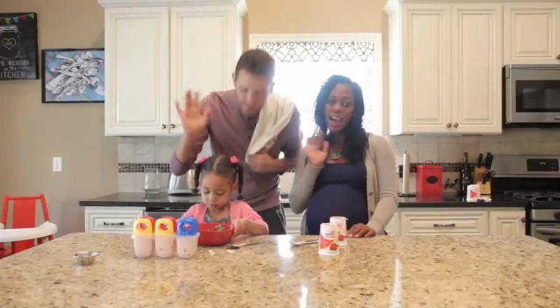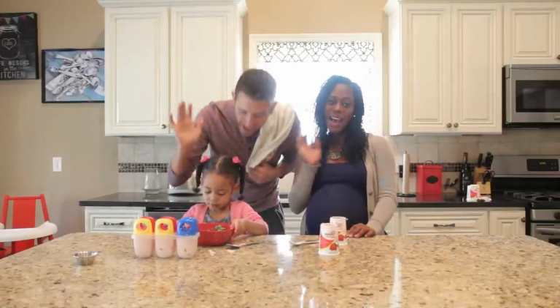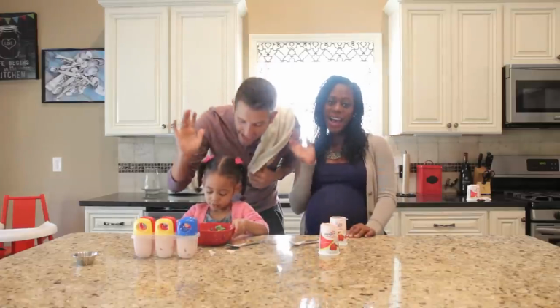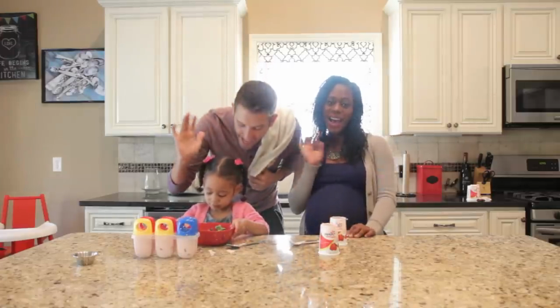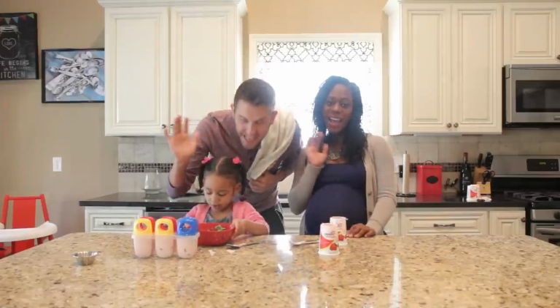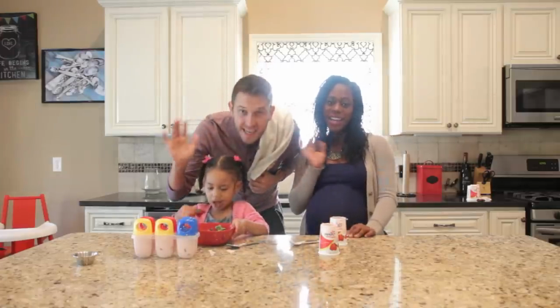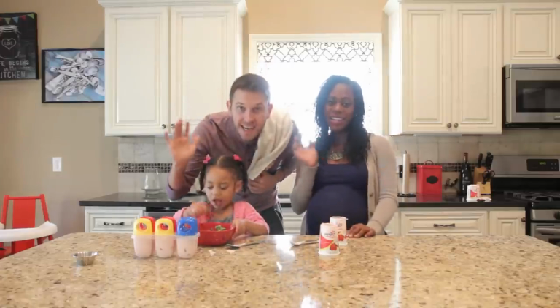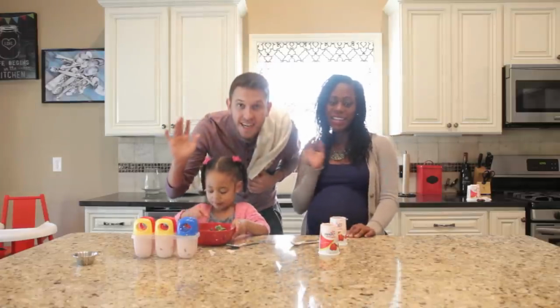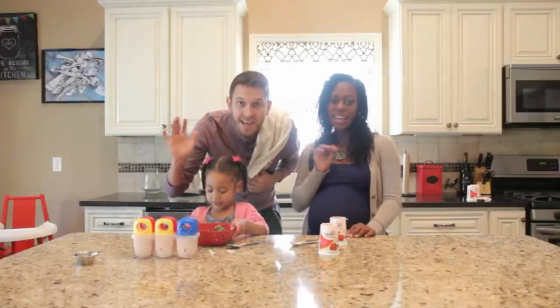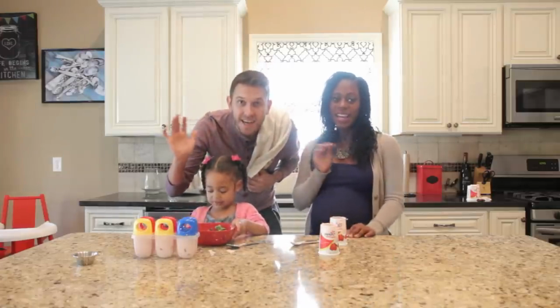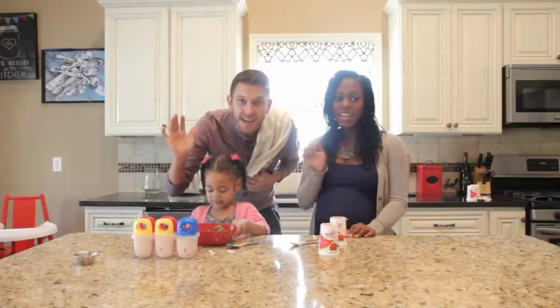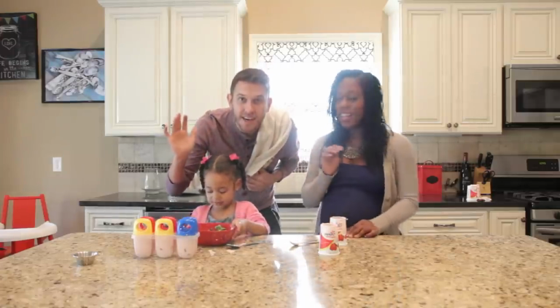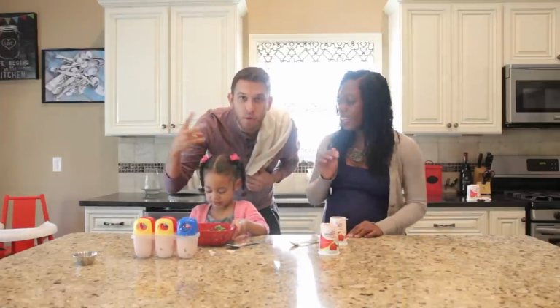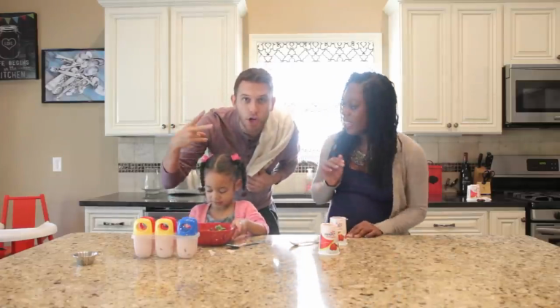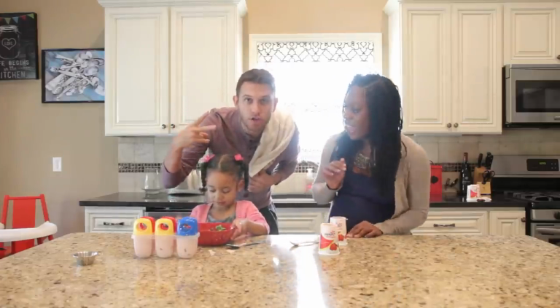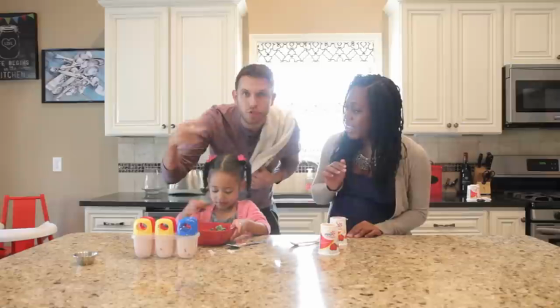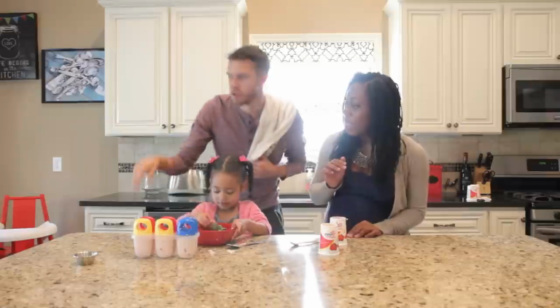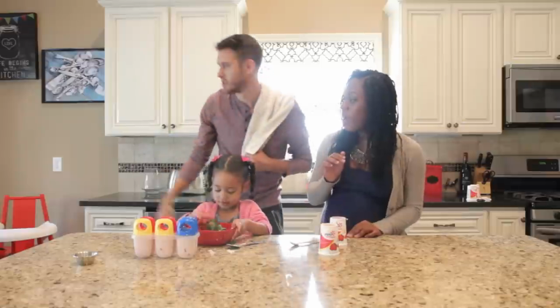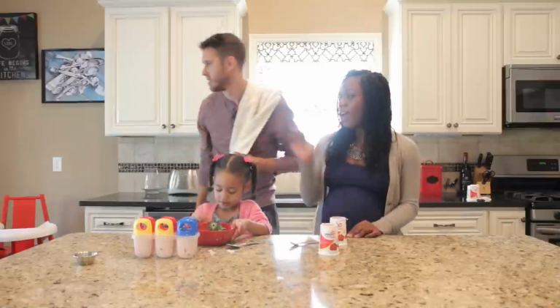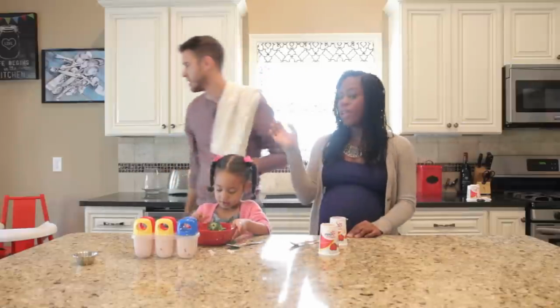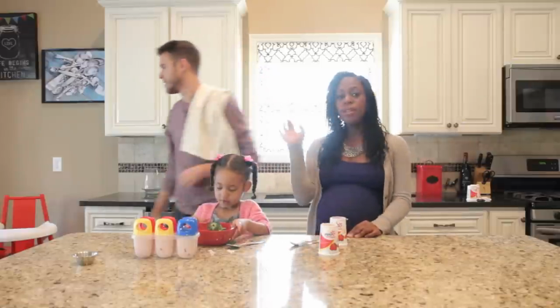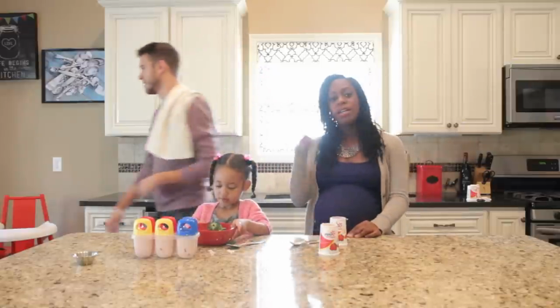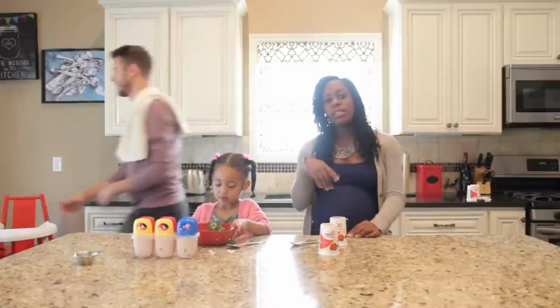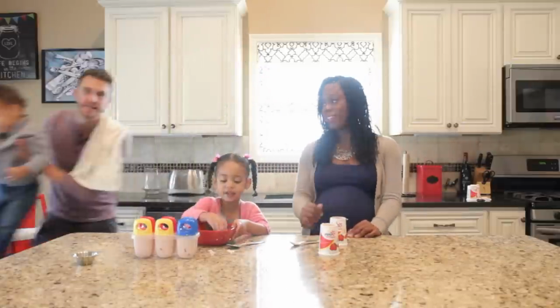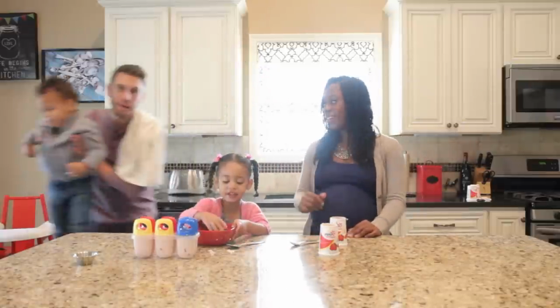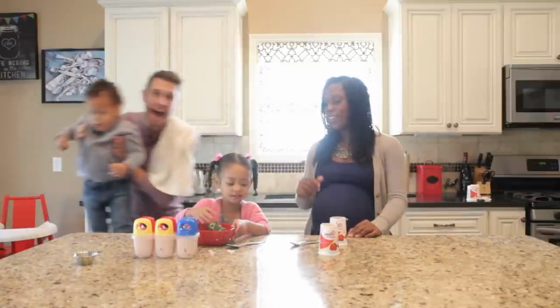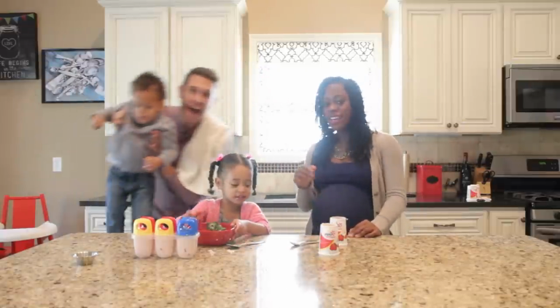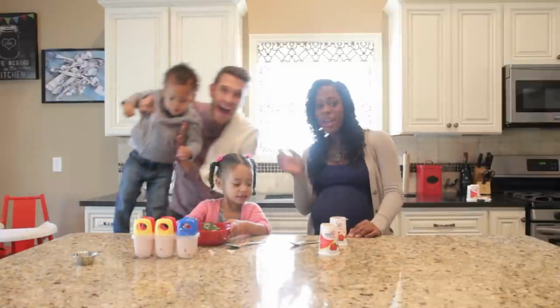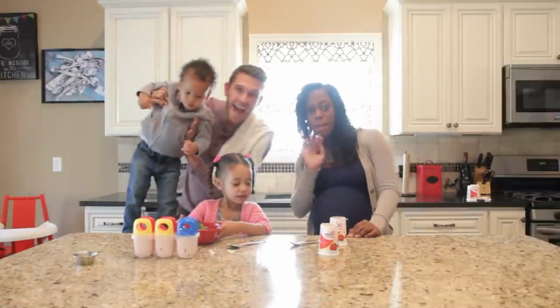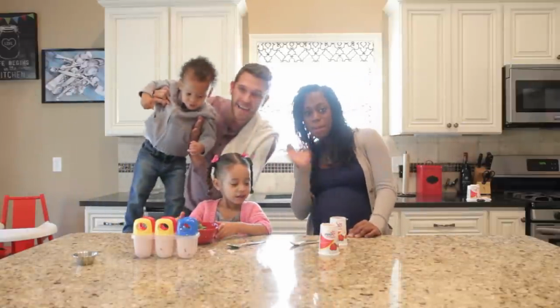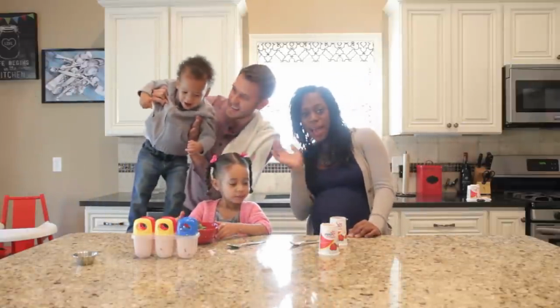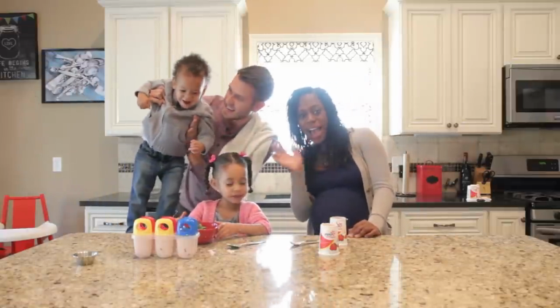Say bye! Bye! Peace! Kylan, say bye! We lost him. Say bye! Bye!